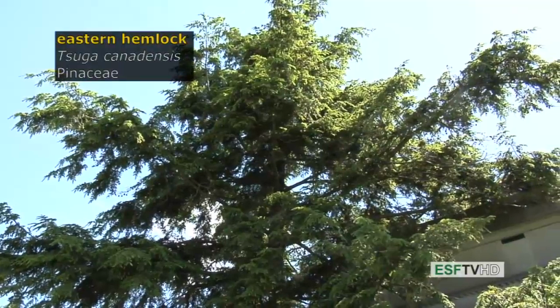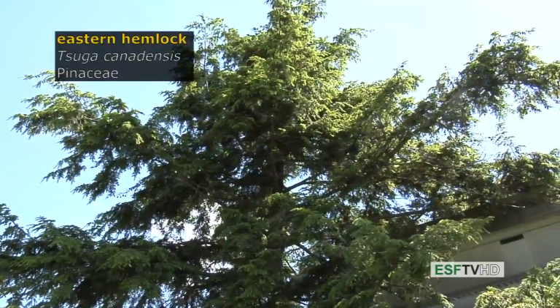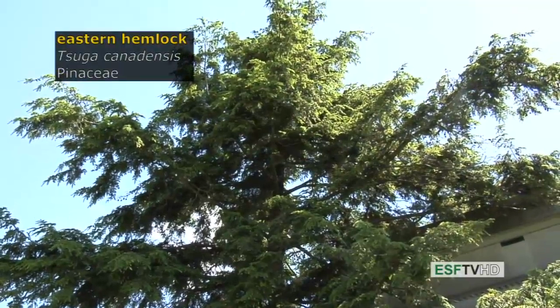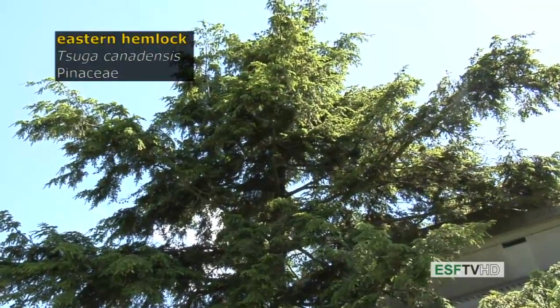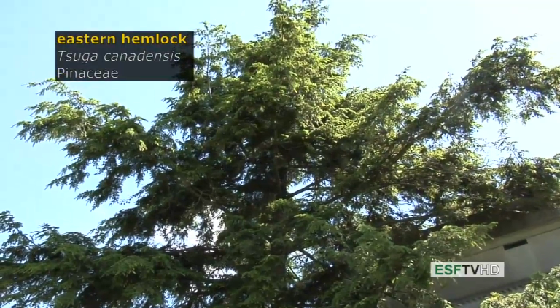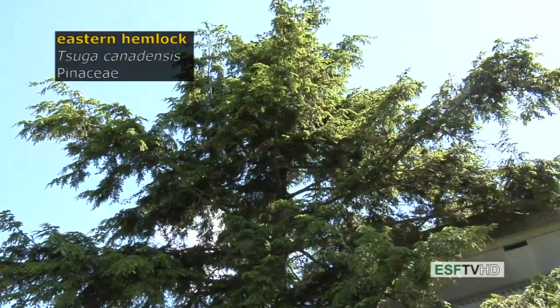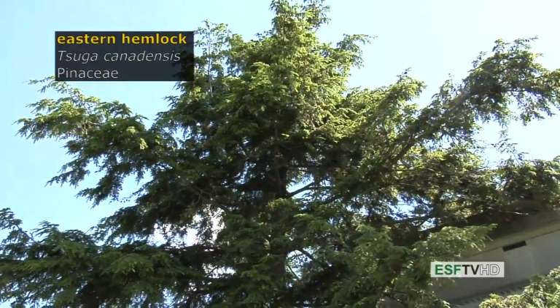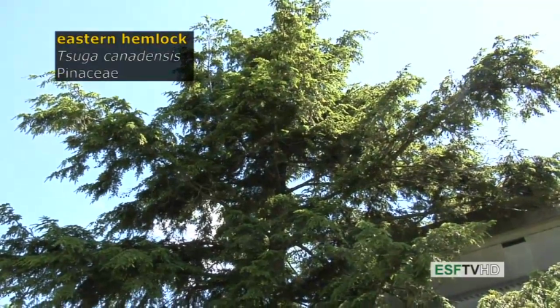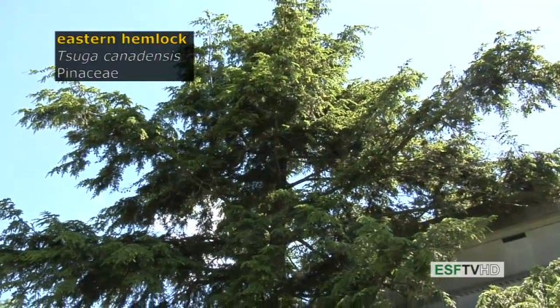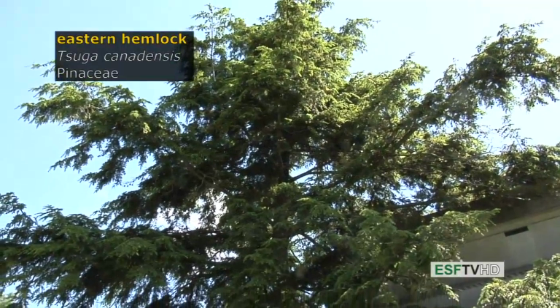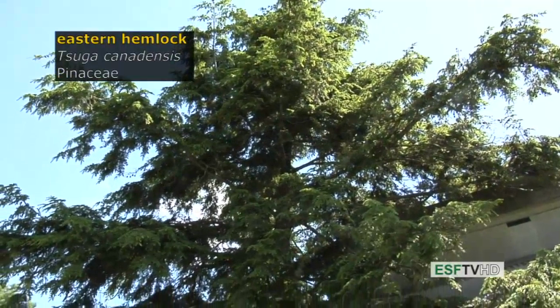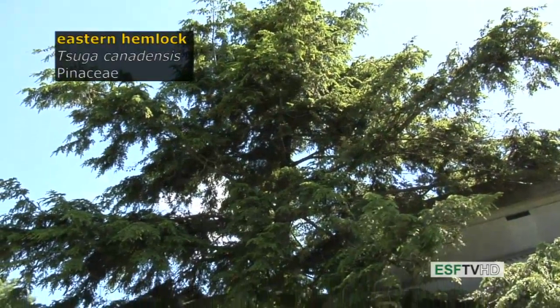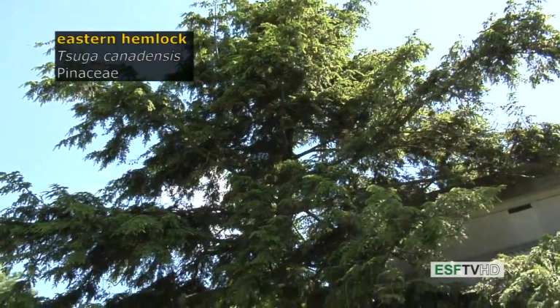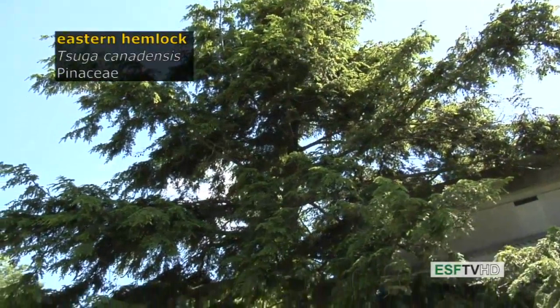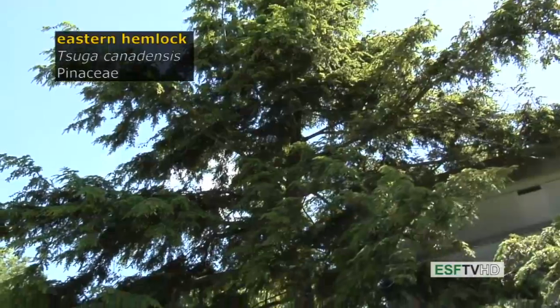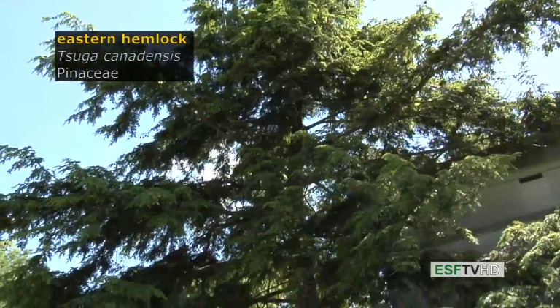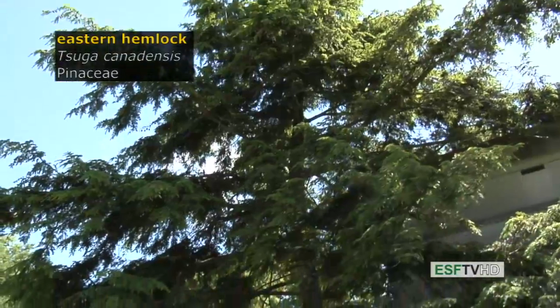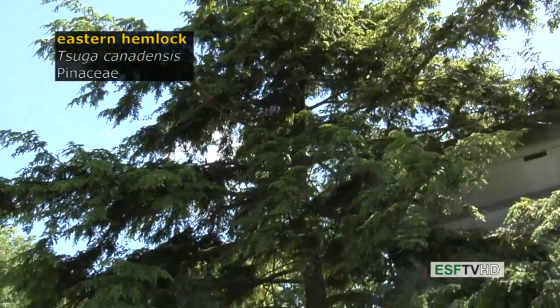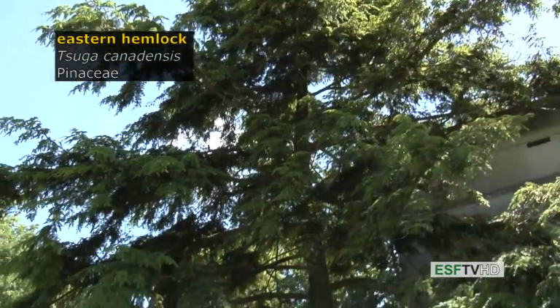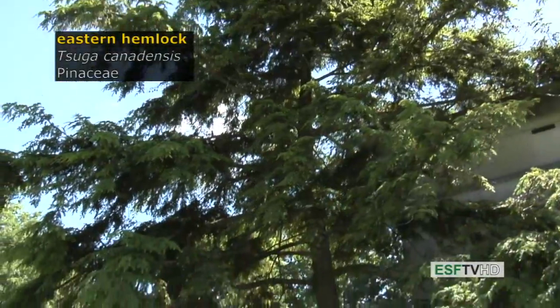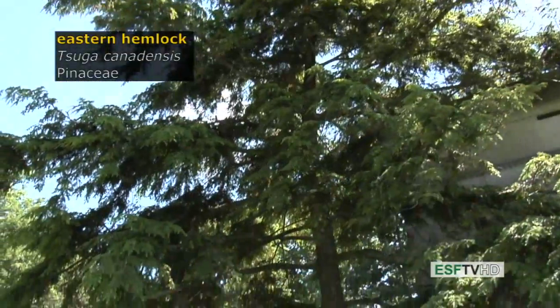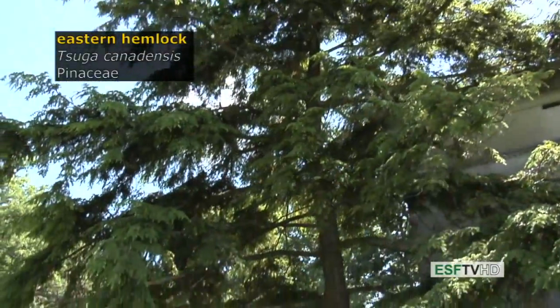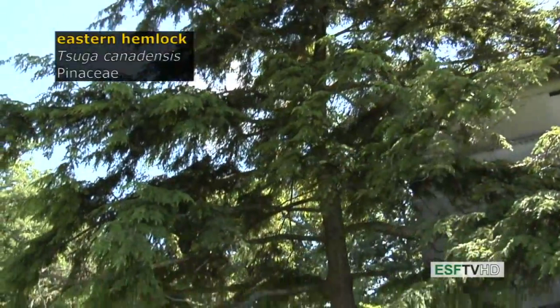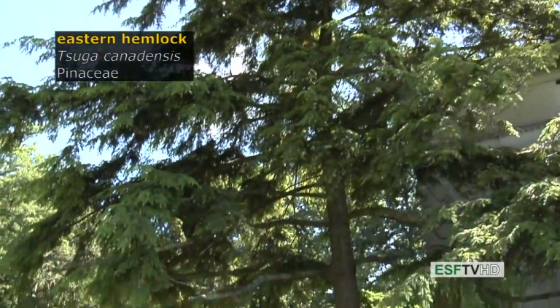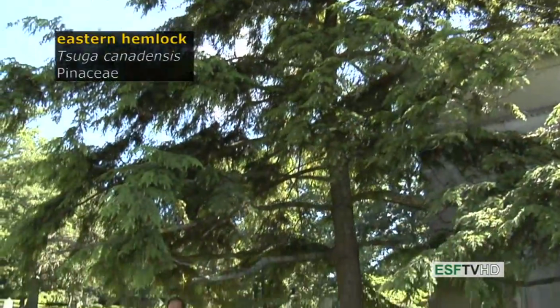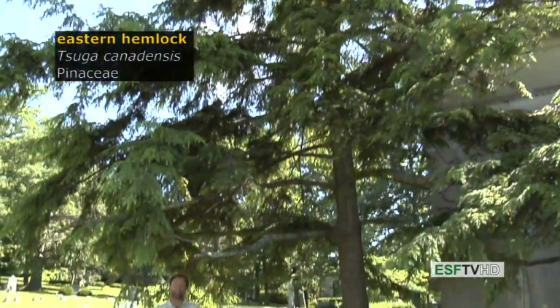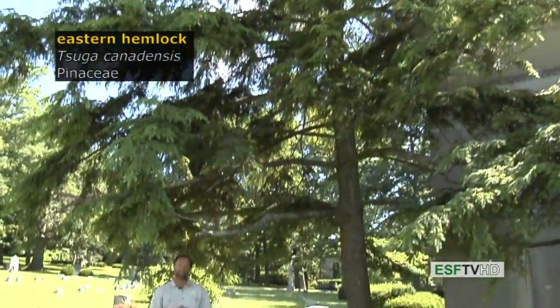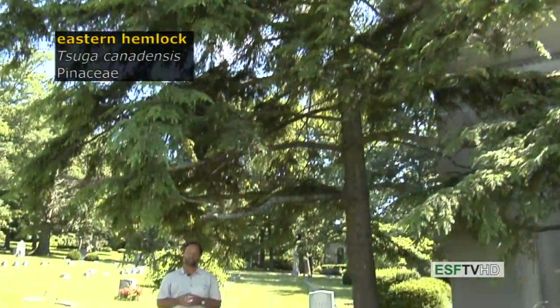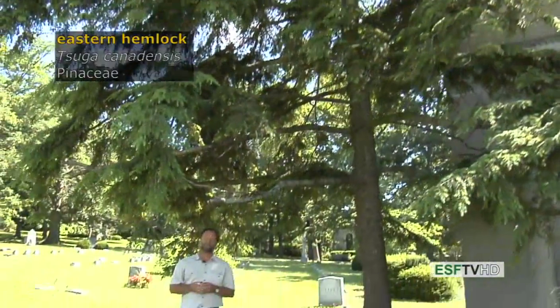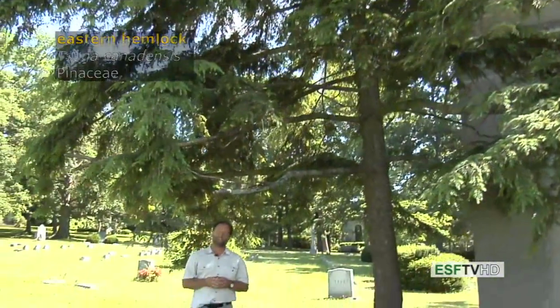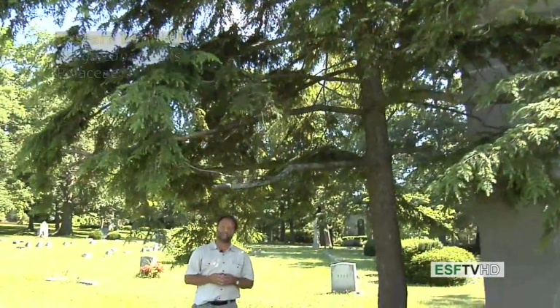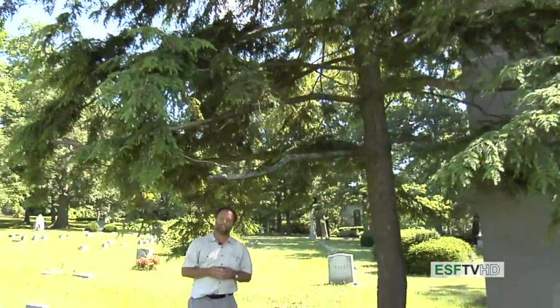Eastern hemlock, Tsuga canadensis, in the Pinaceae, is the most common hemlock native to the eastern United States.